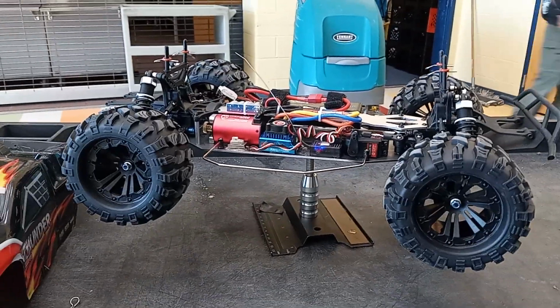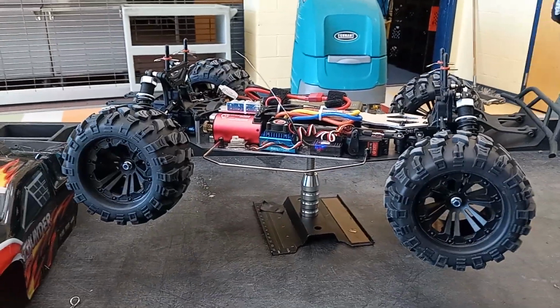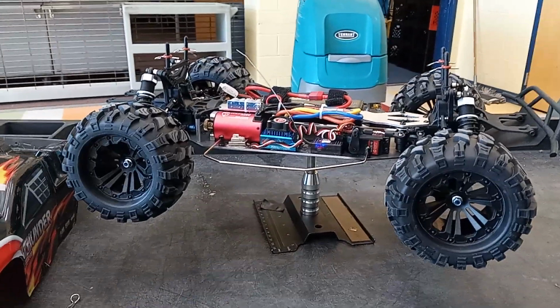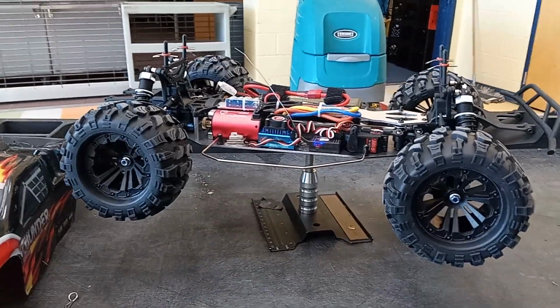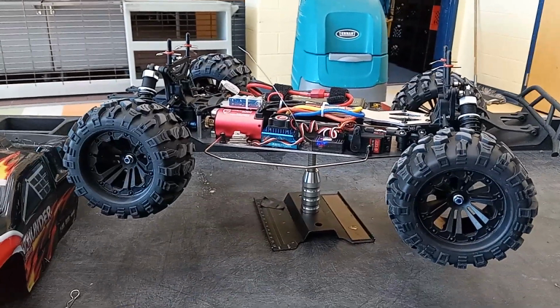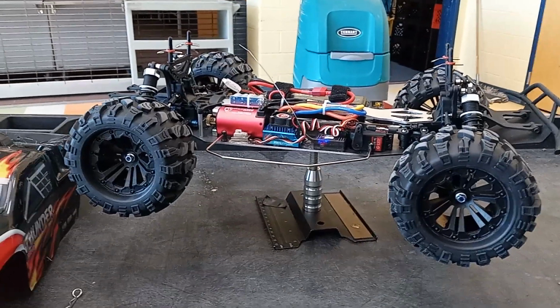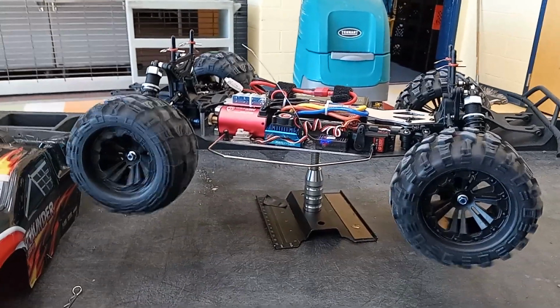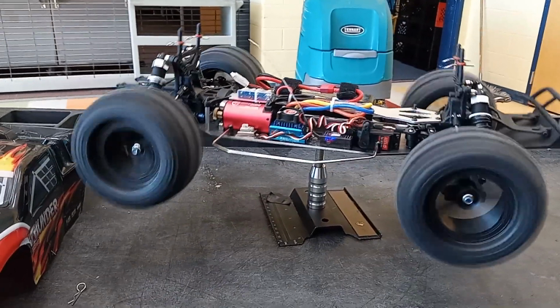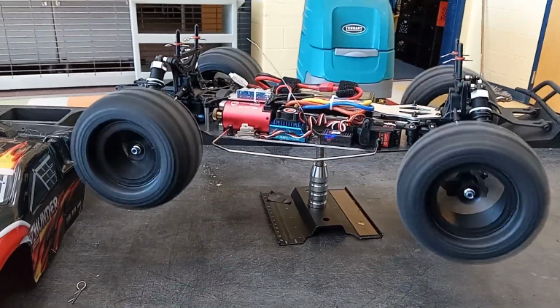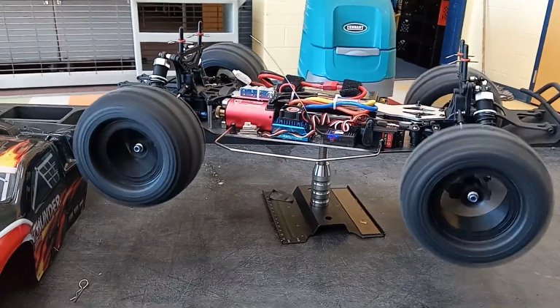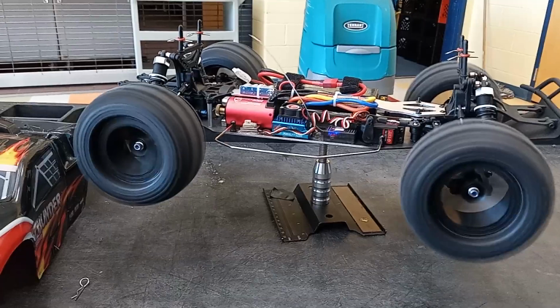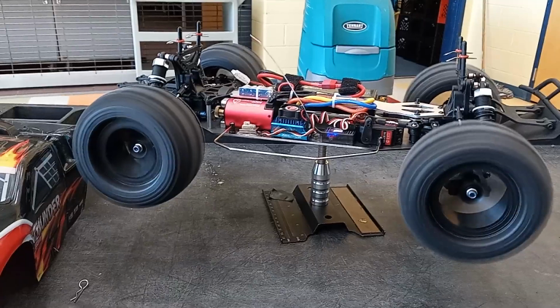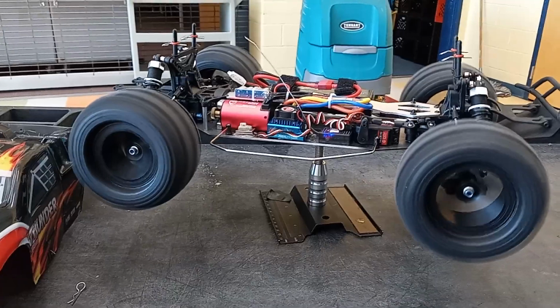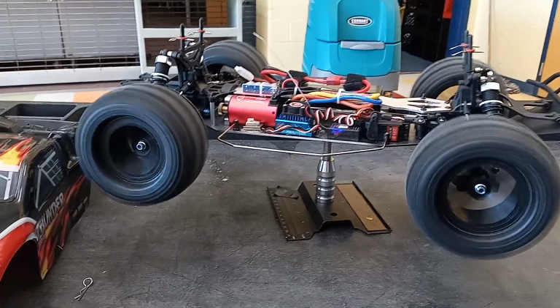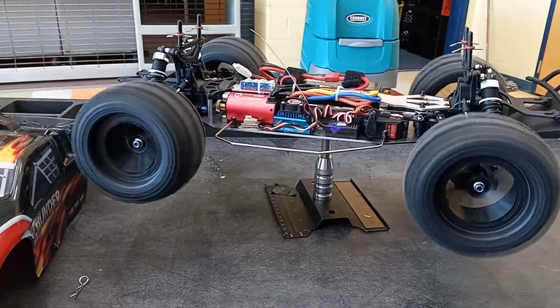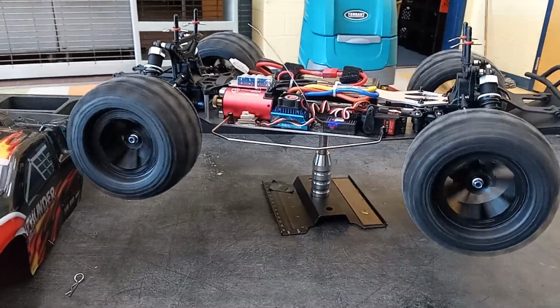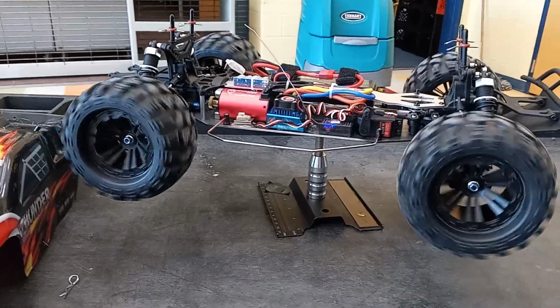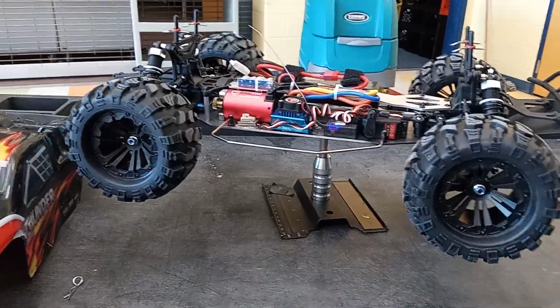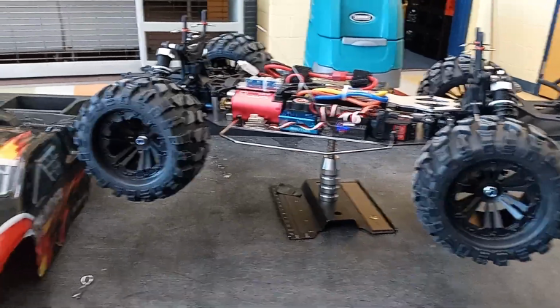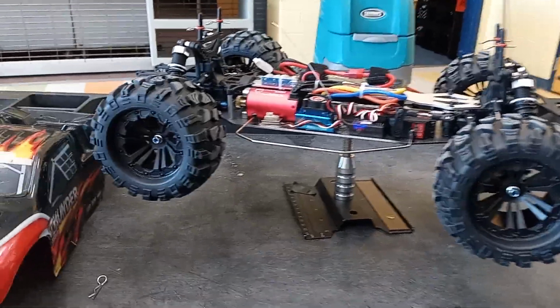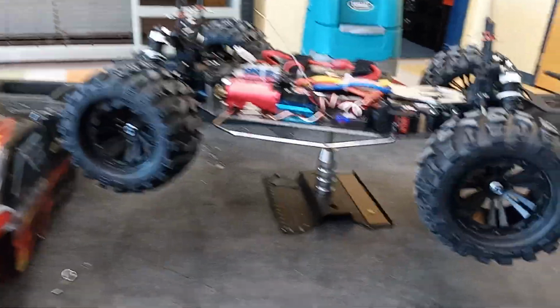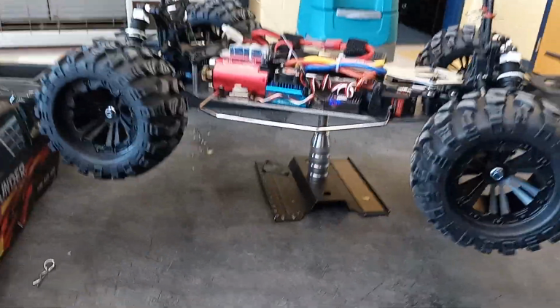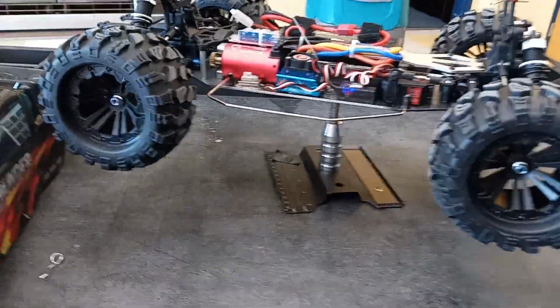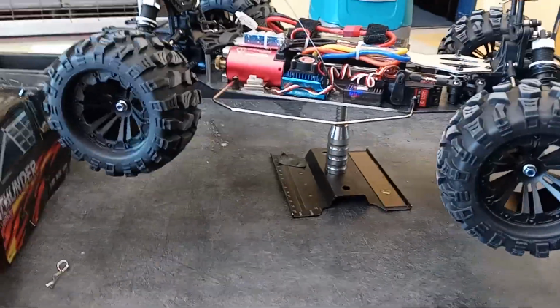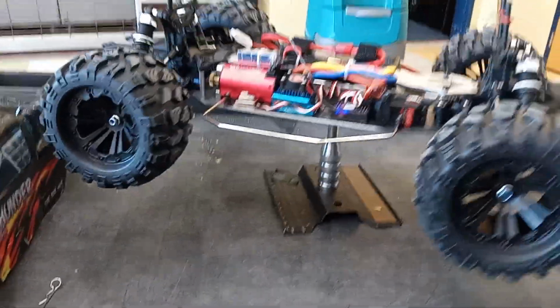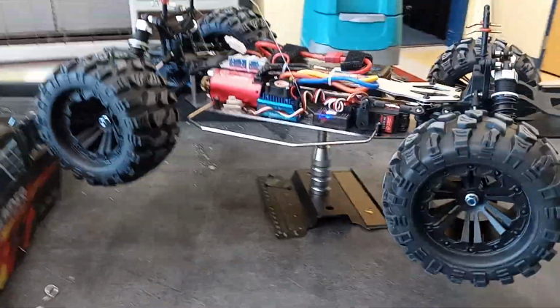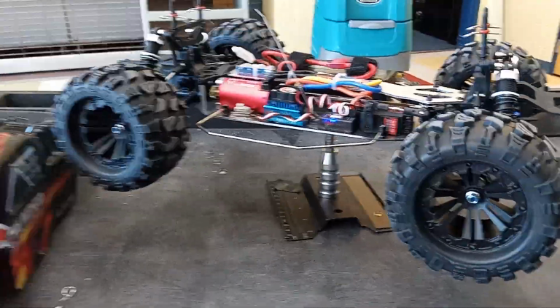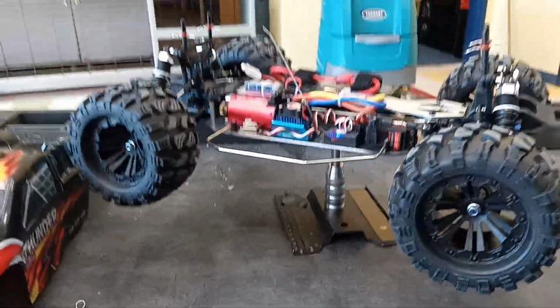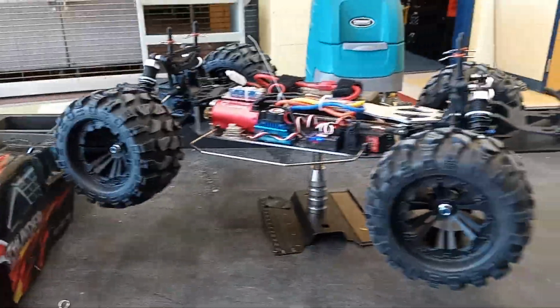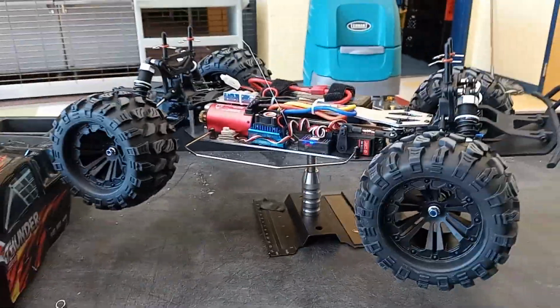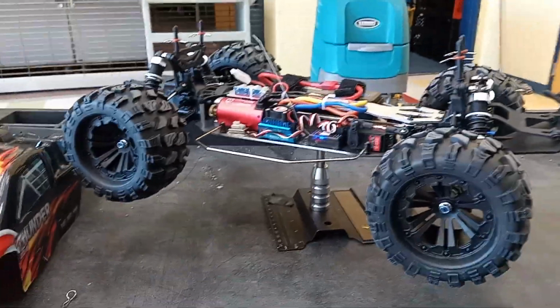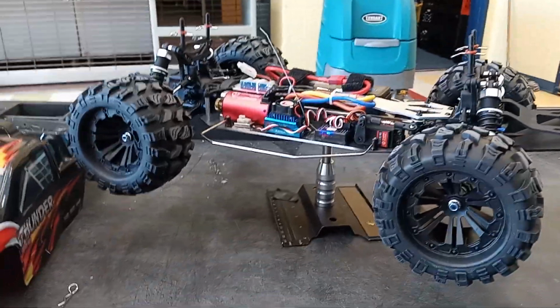That is nice. It even sounds smooth, oiled, and powerful.